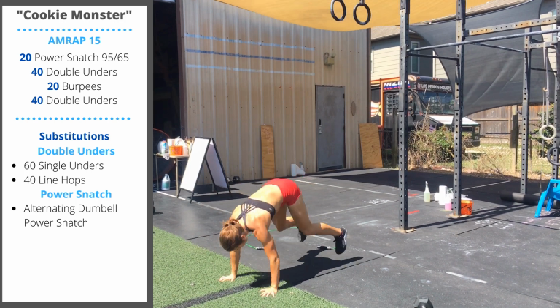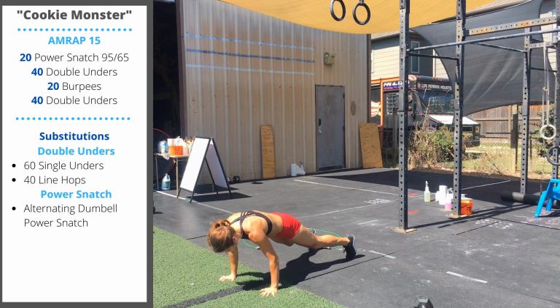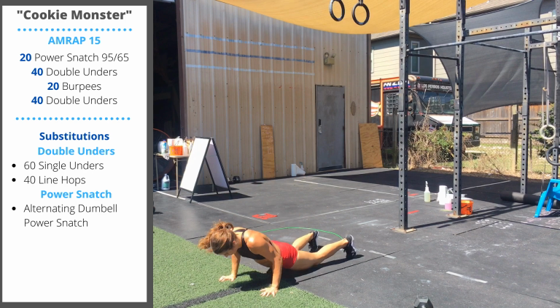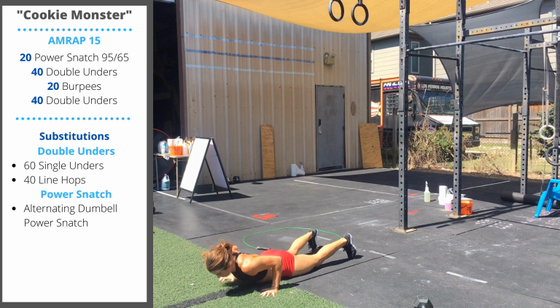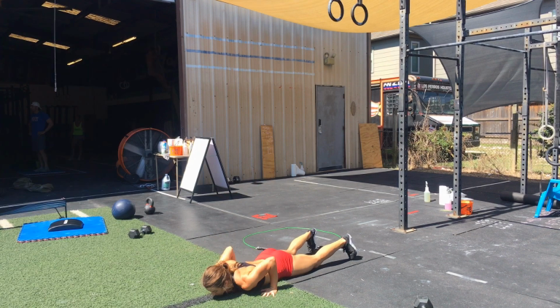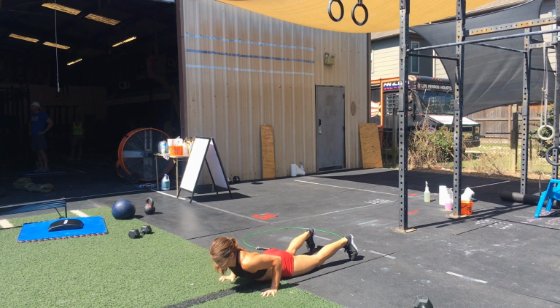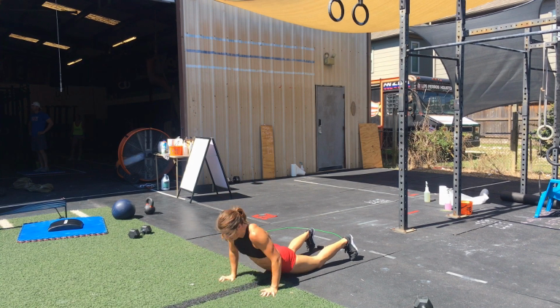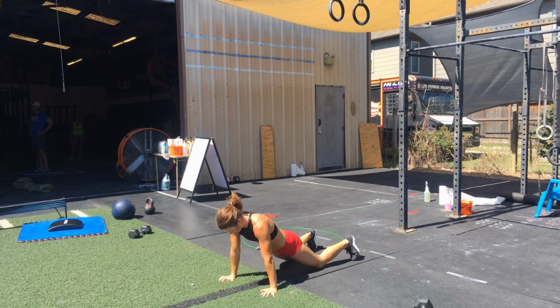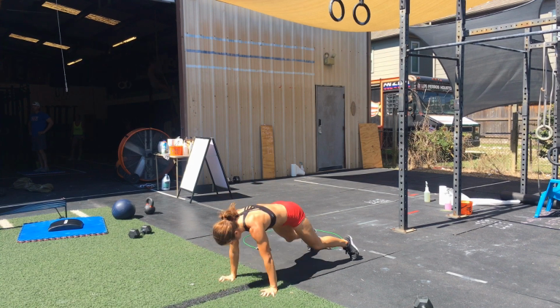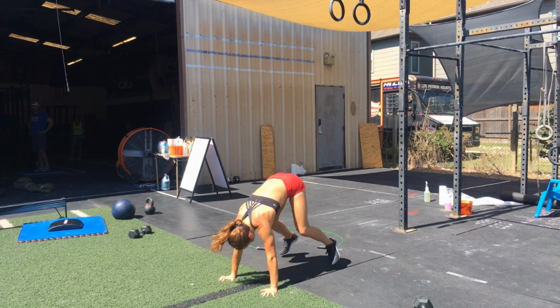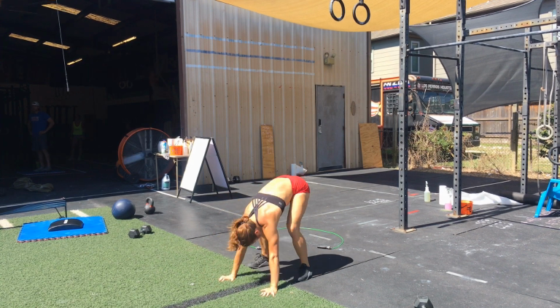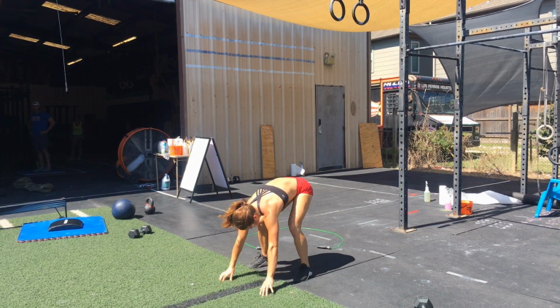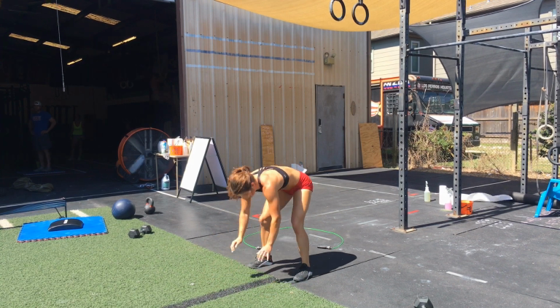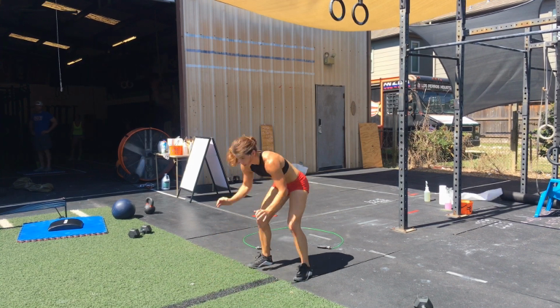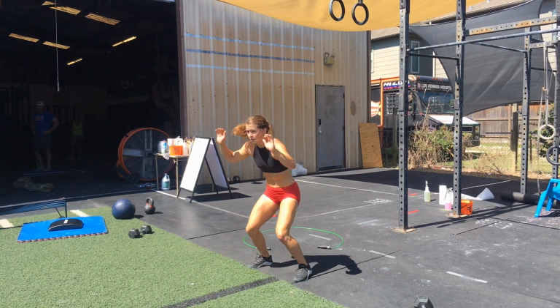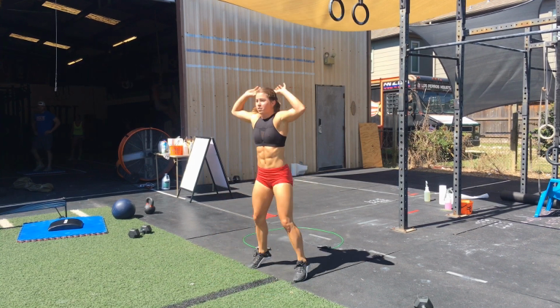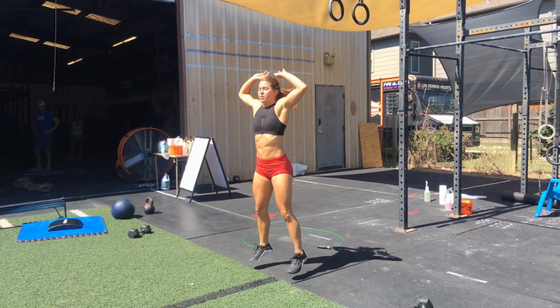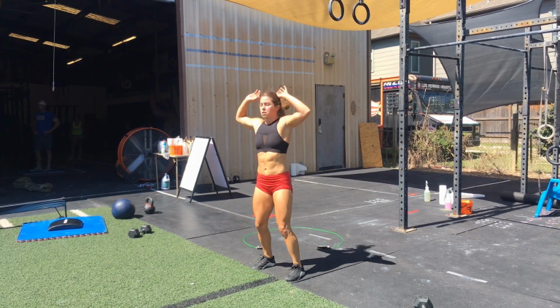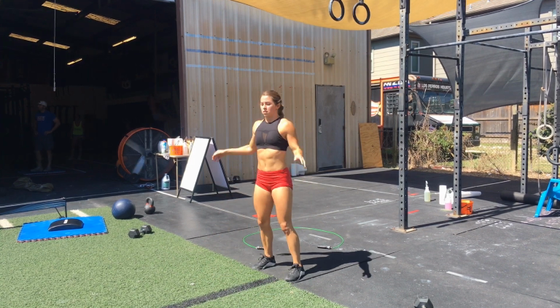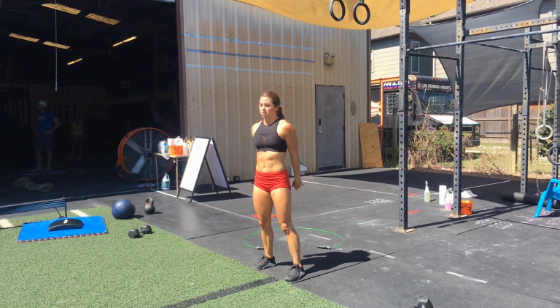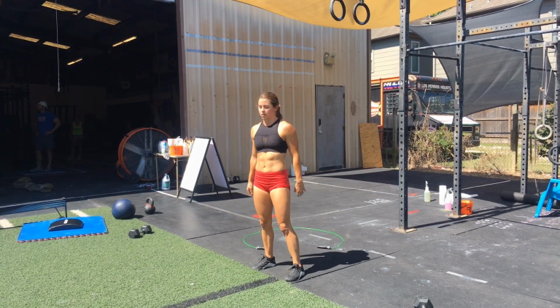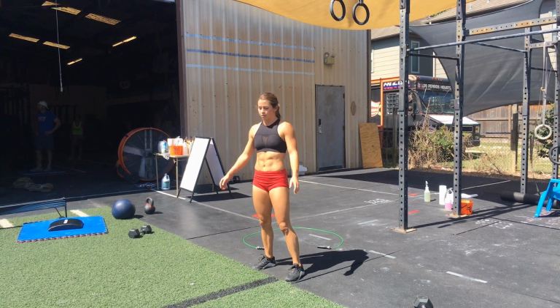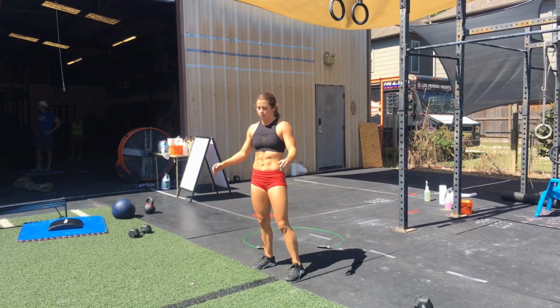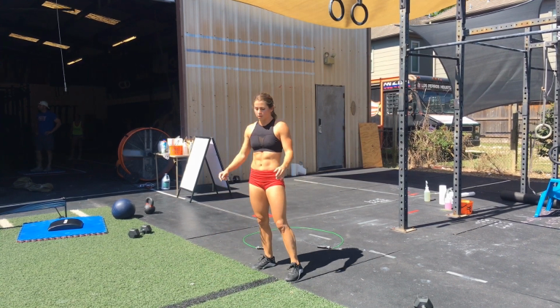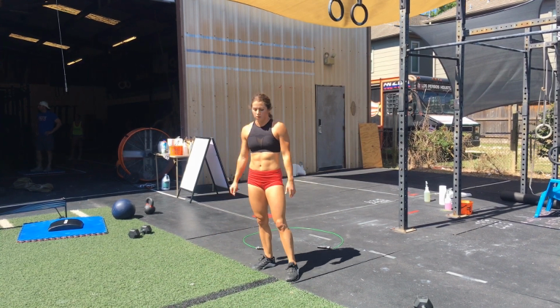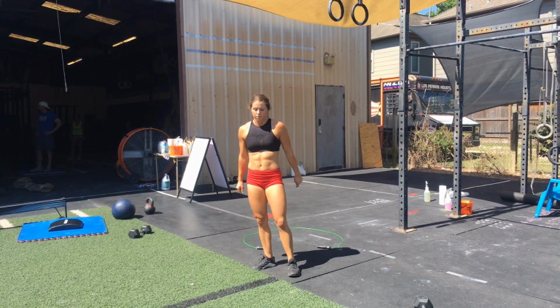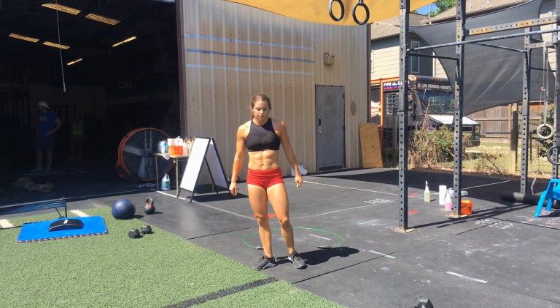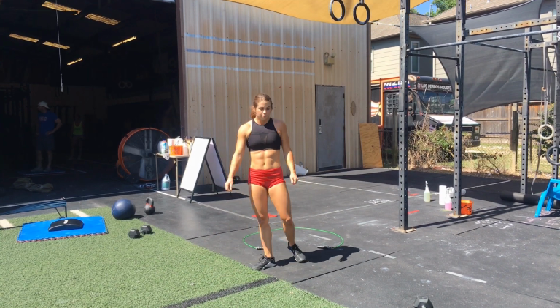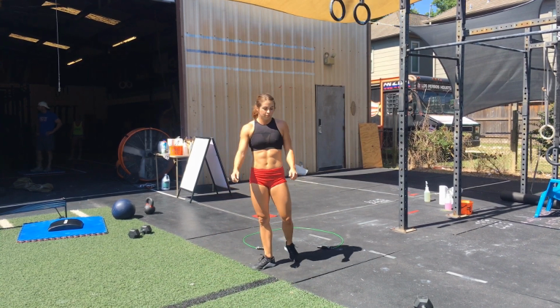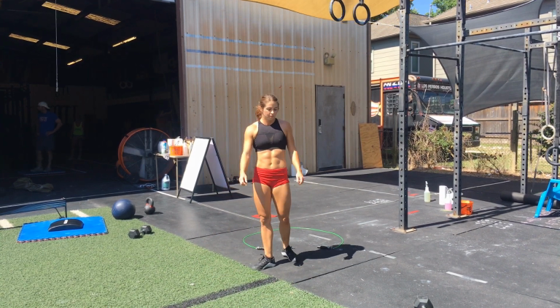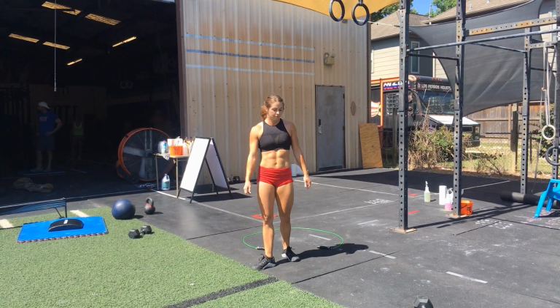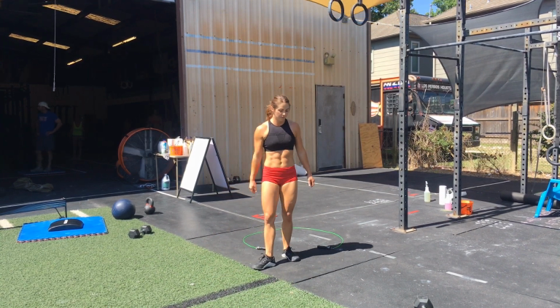After your 20 burpees, another set of 40 double unders. Continue for 15 minutes.